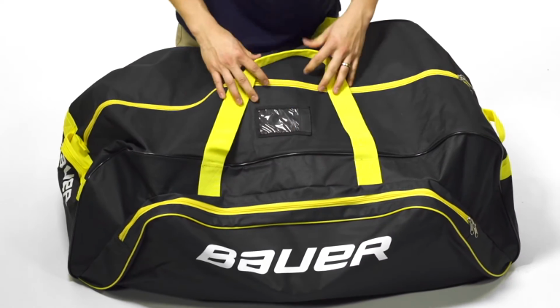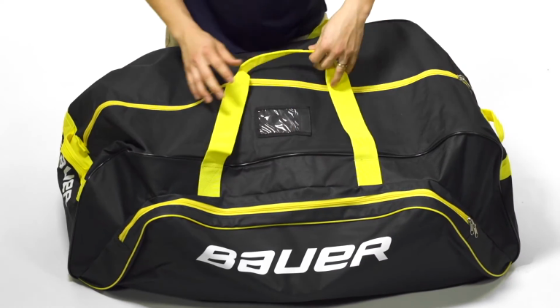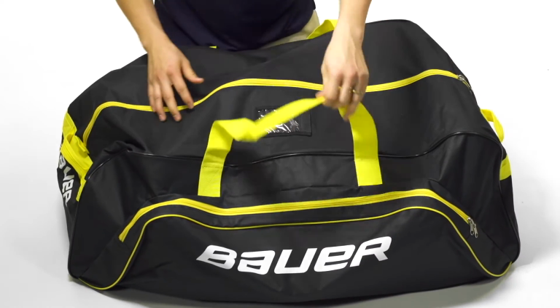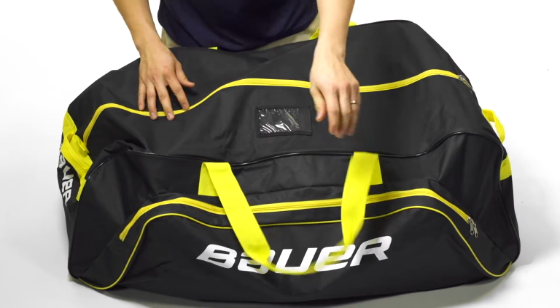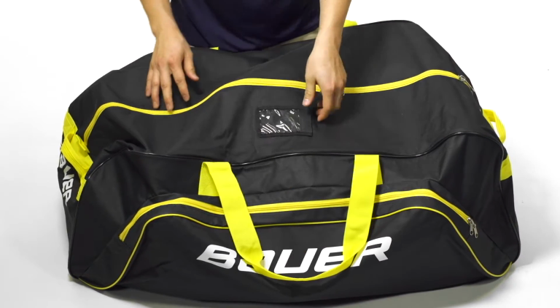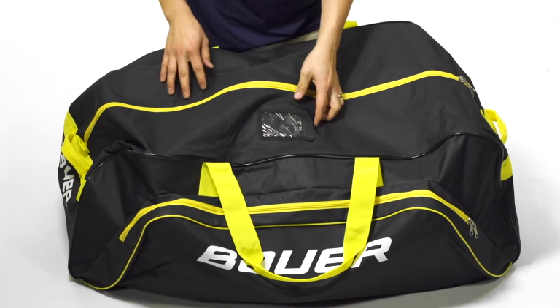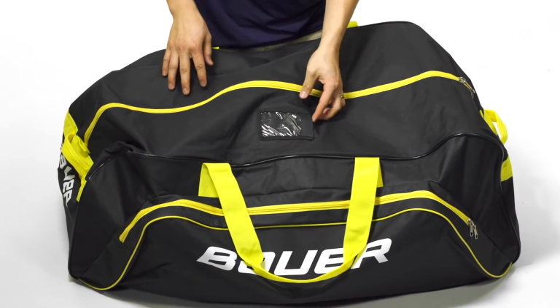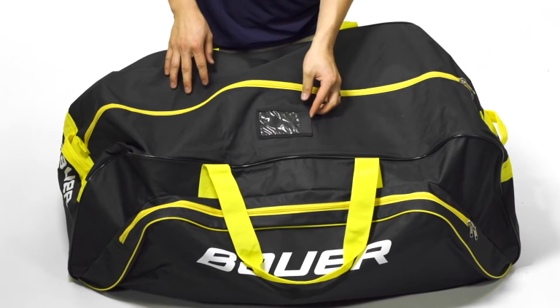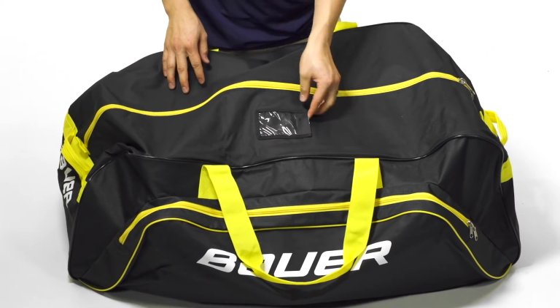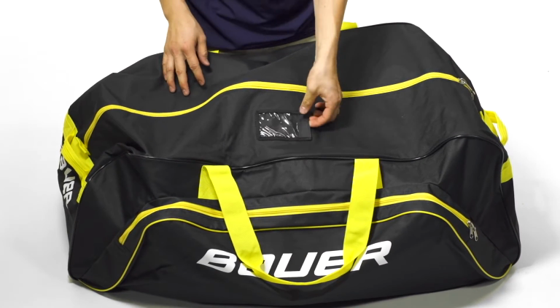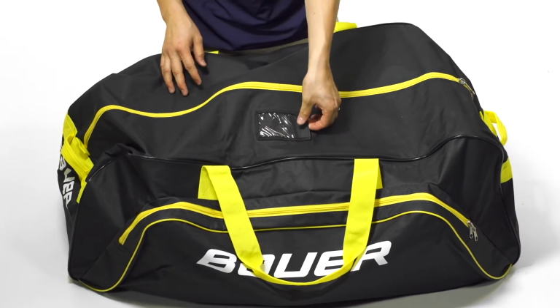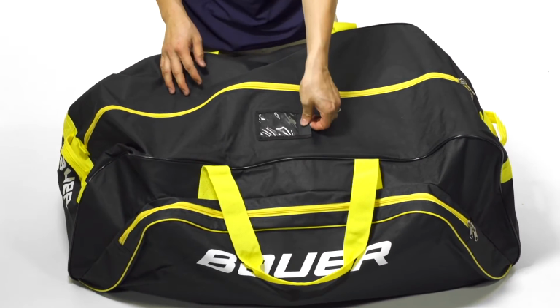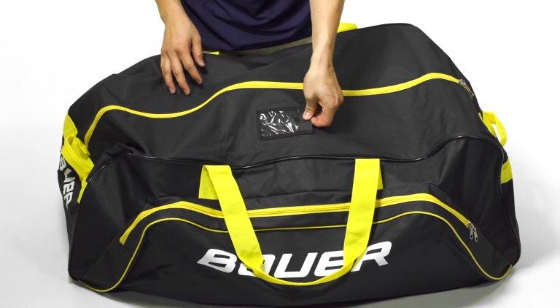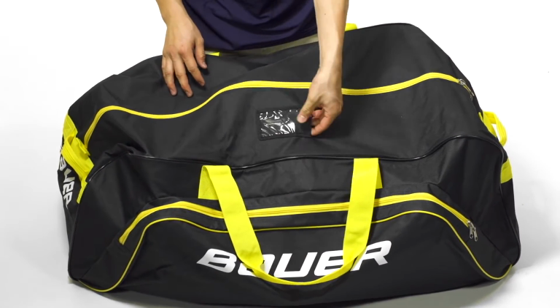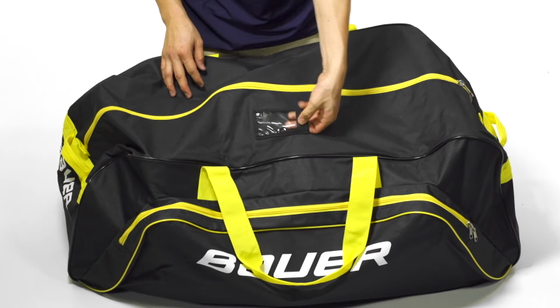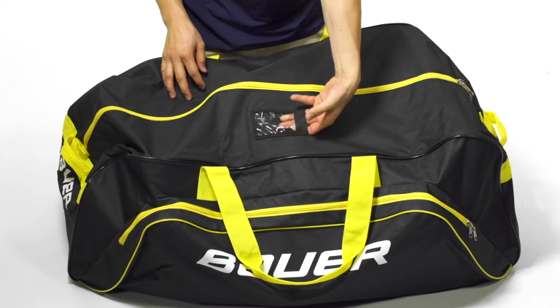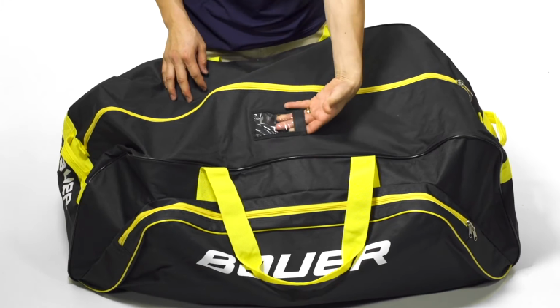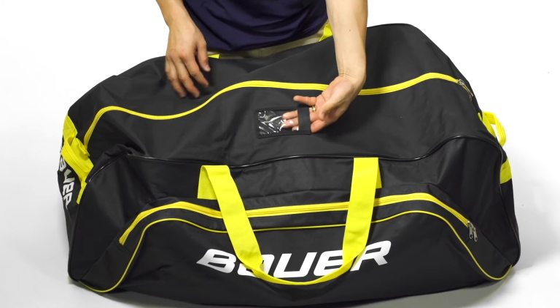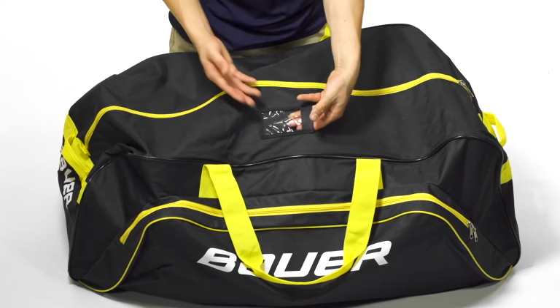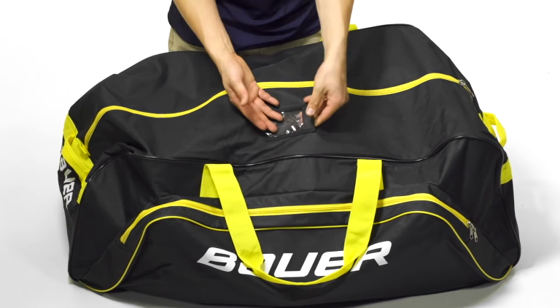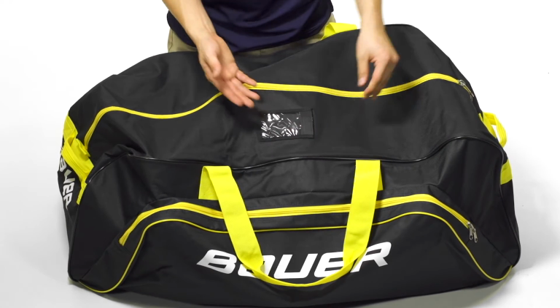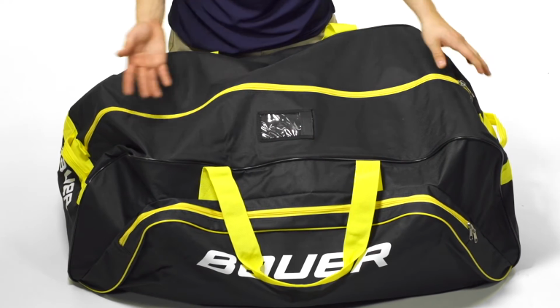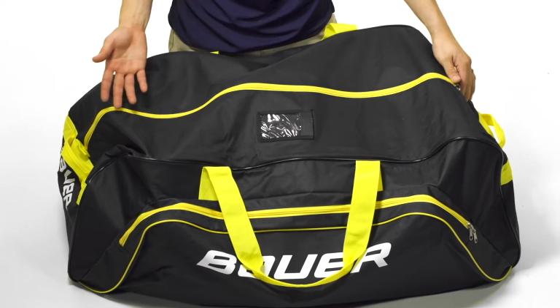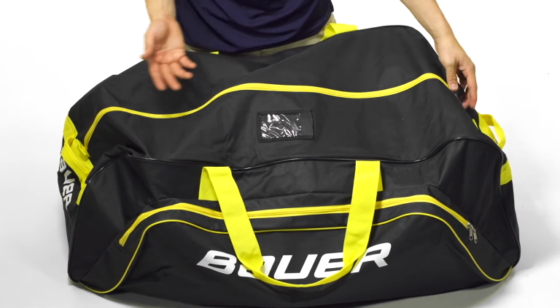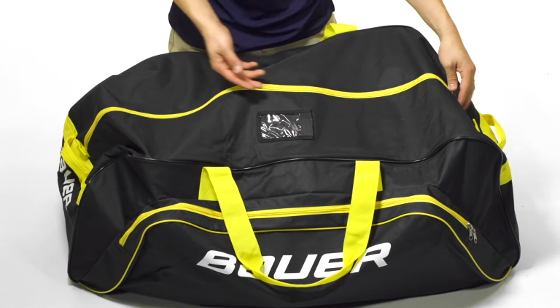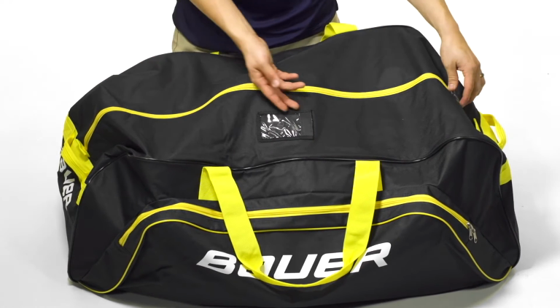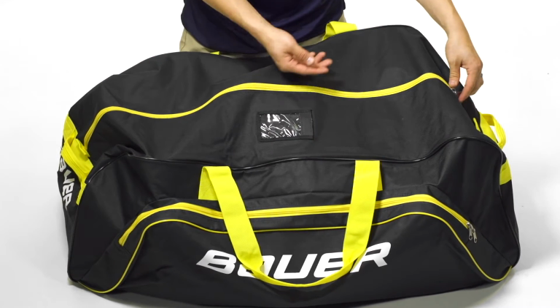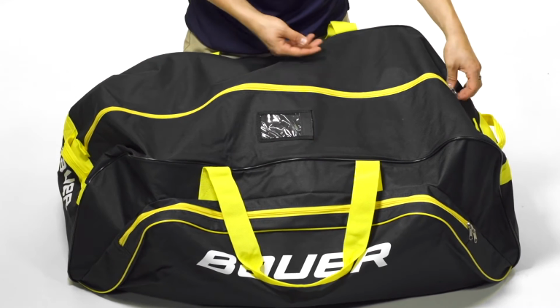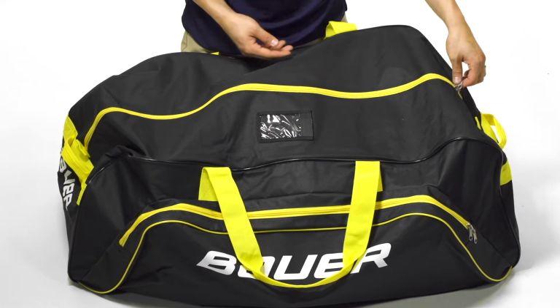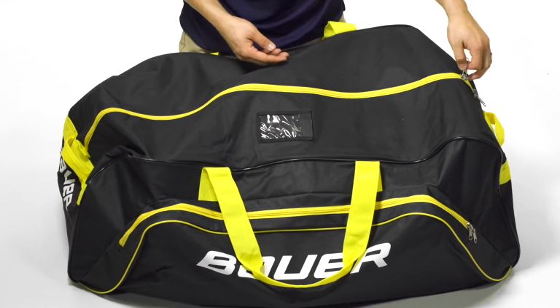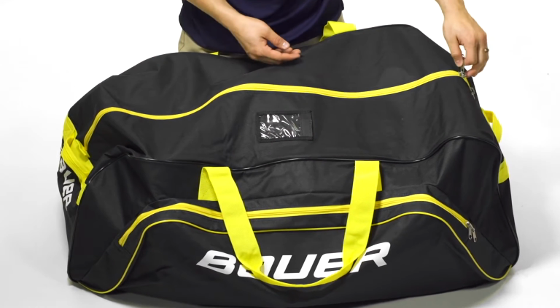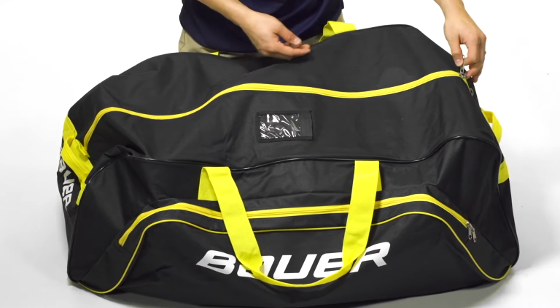On top we're going to see a Velcroed ID window. You can slide your name, your number, and ID — something in there to help identify your bag.